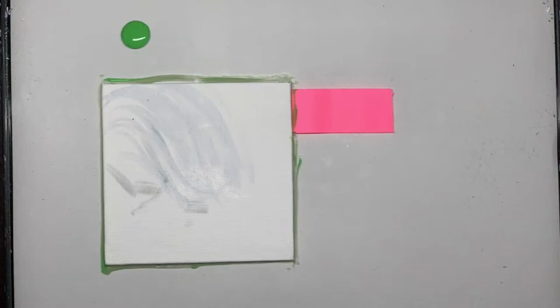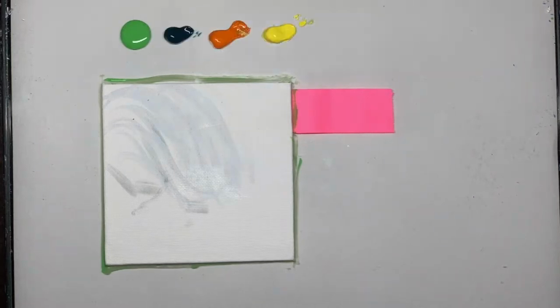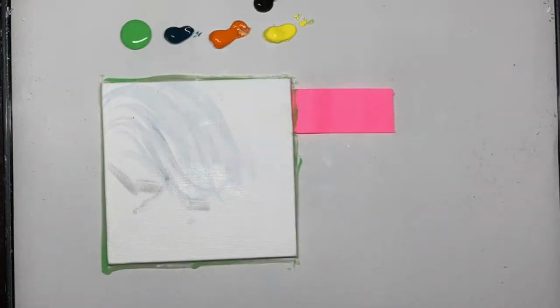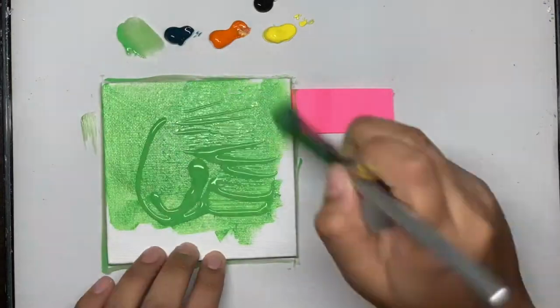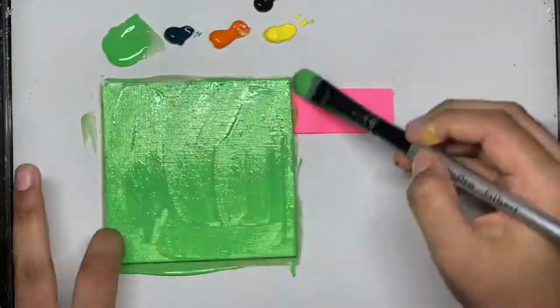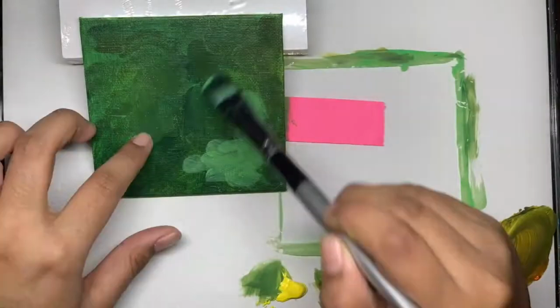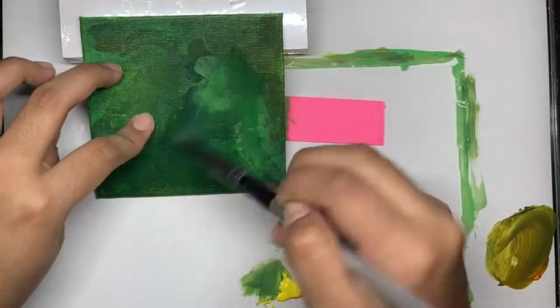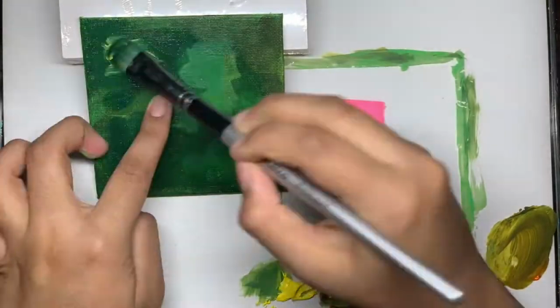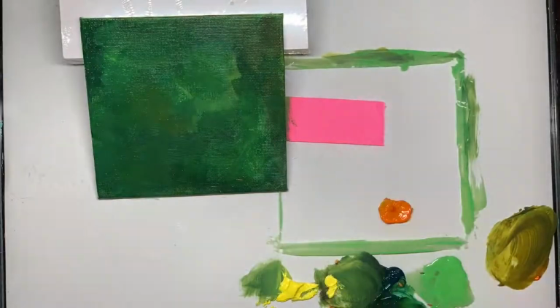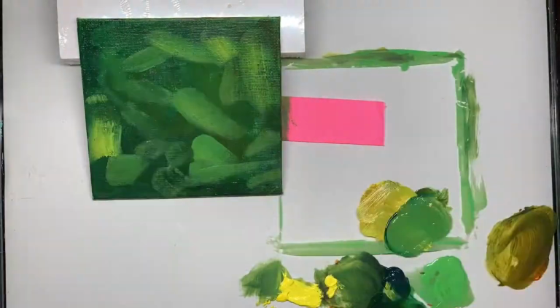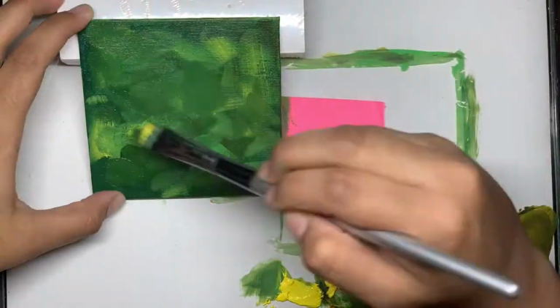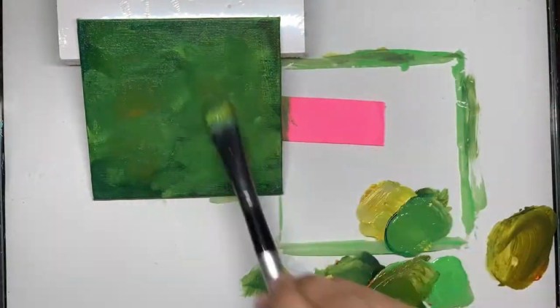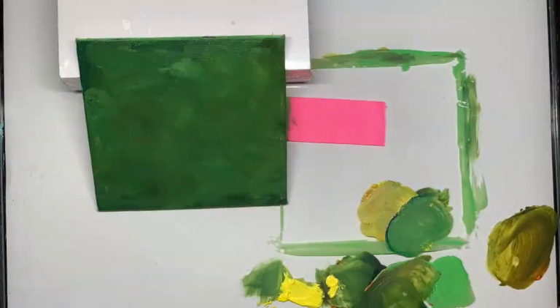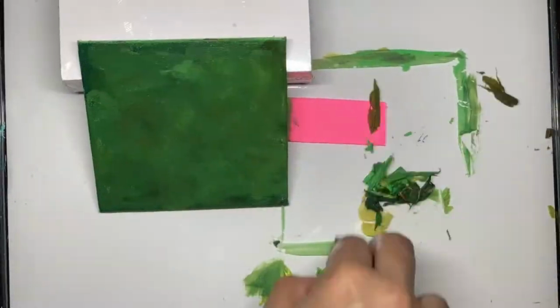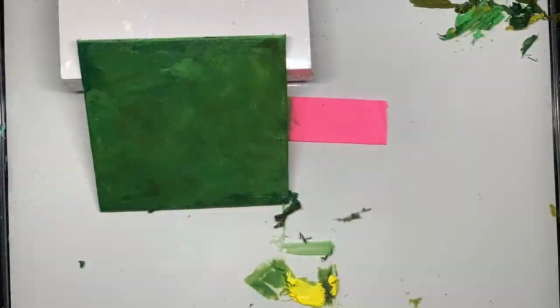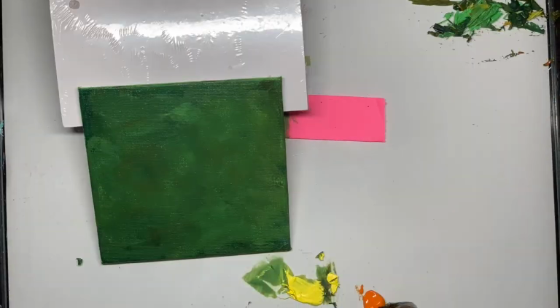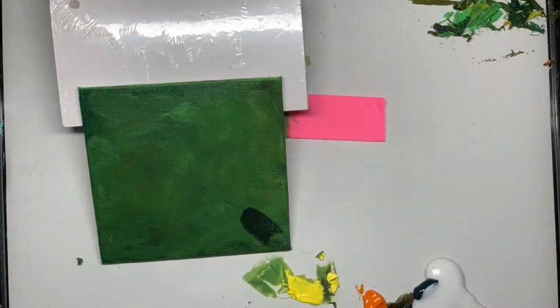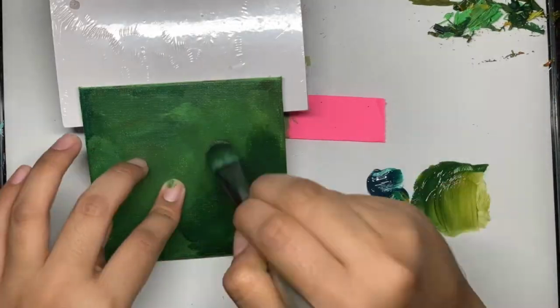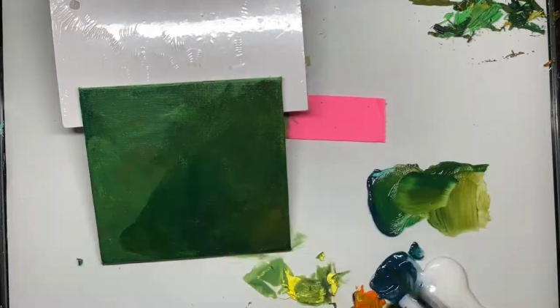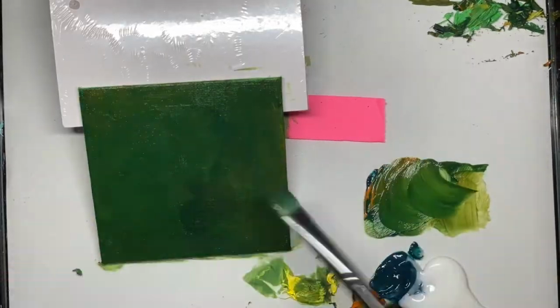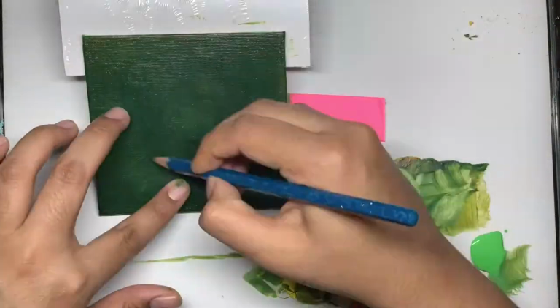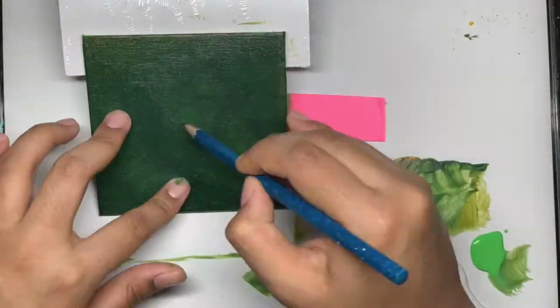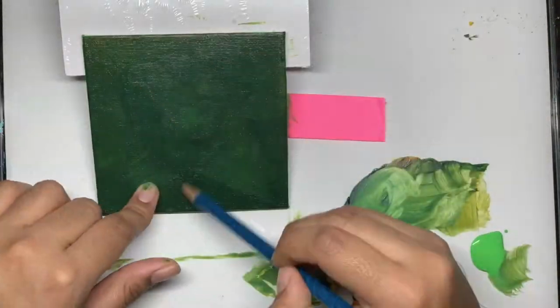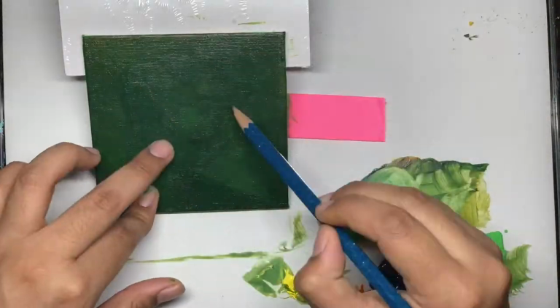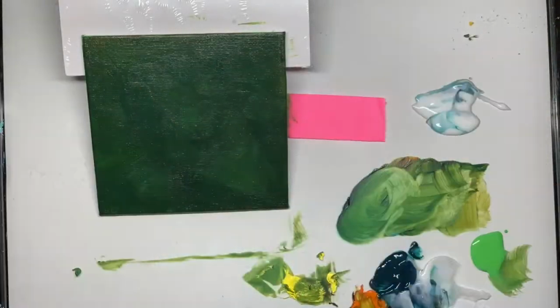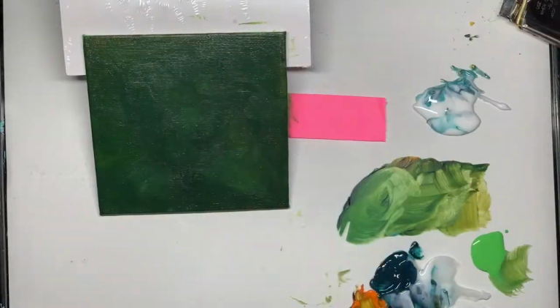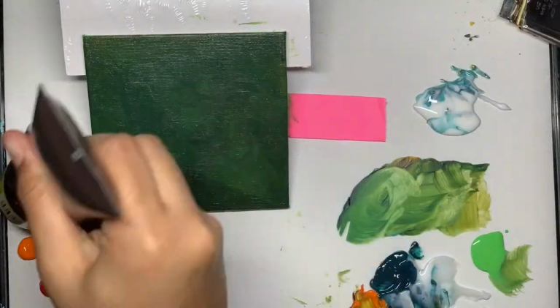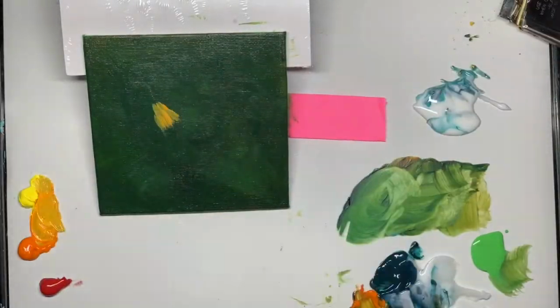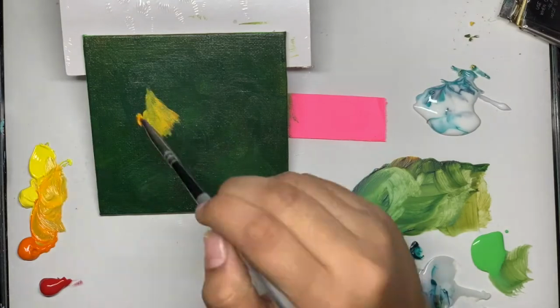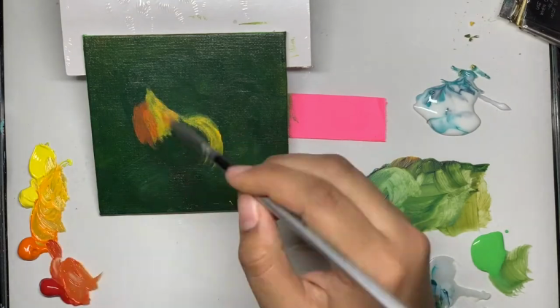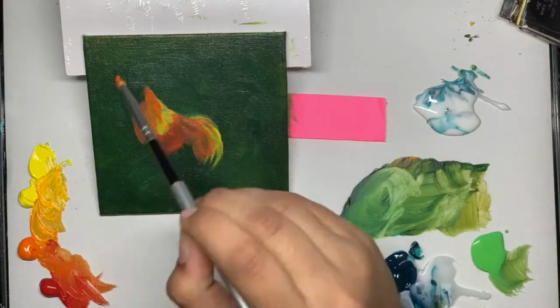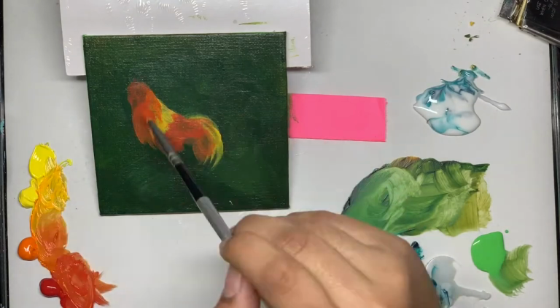Hello everyone. As you probably saw in the title, I'm going to be painting a chicken today — or a rooster, whatever.